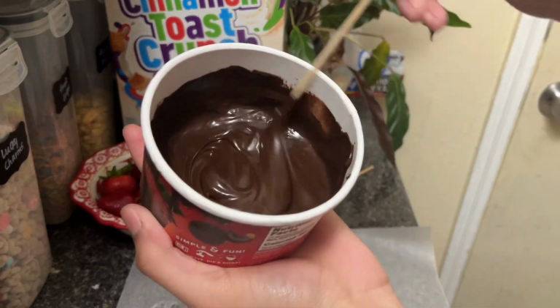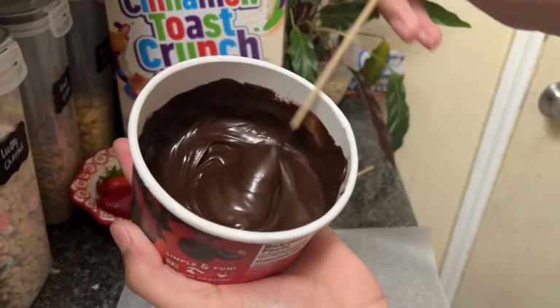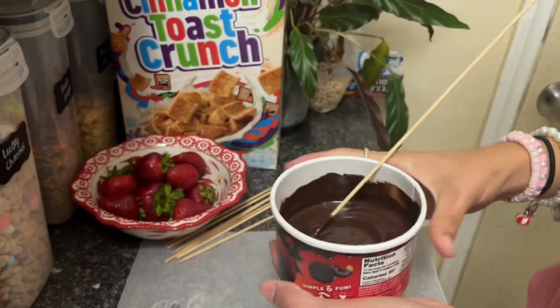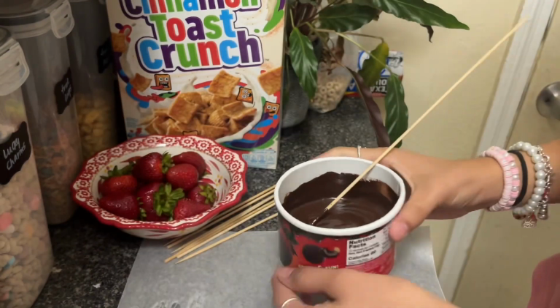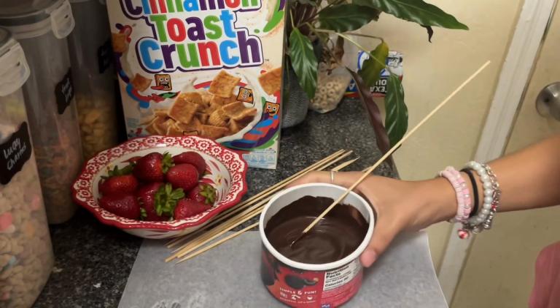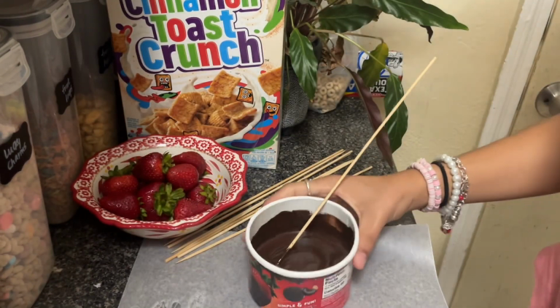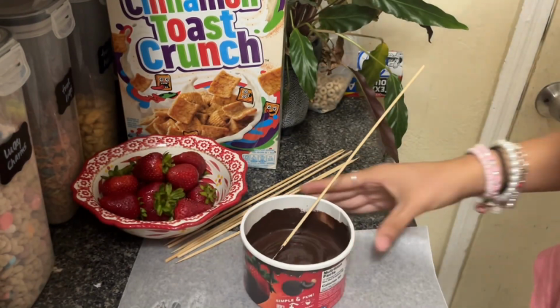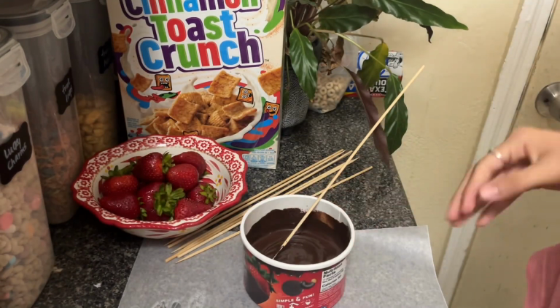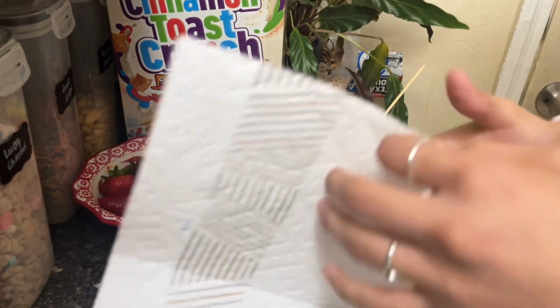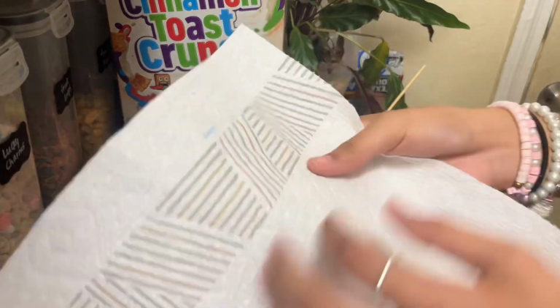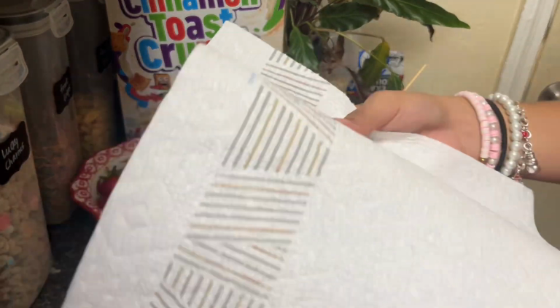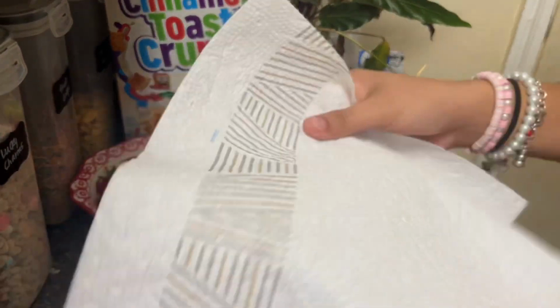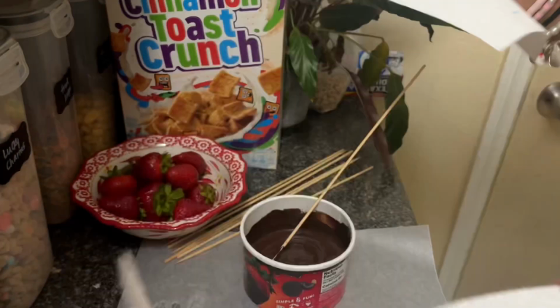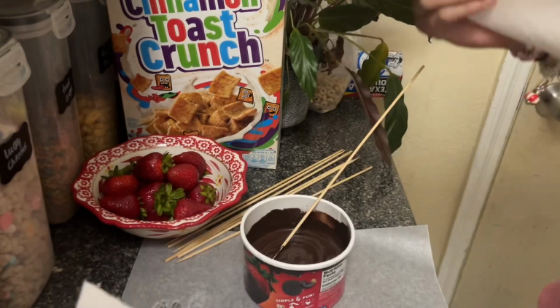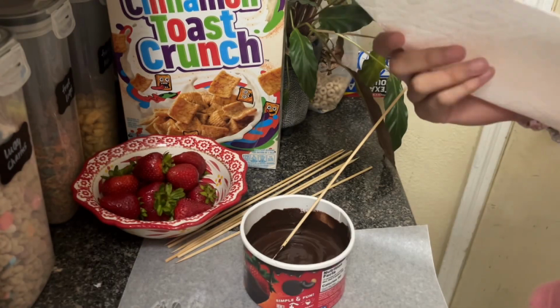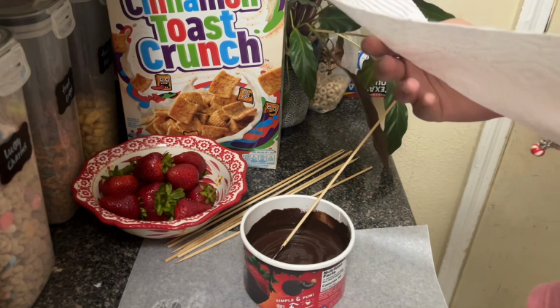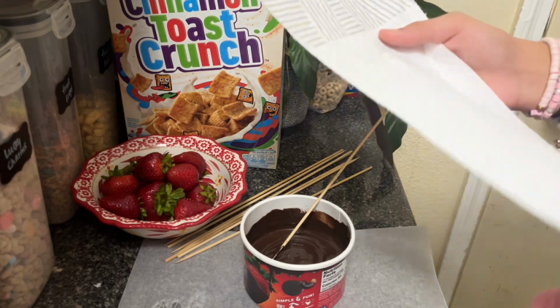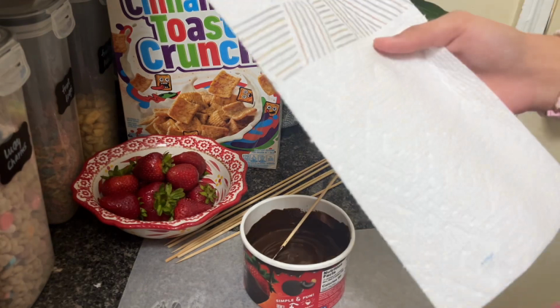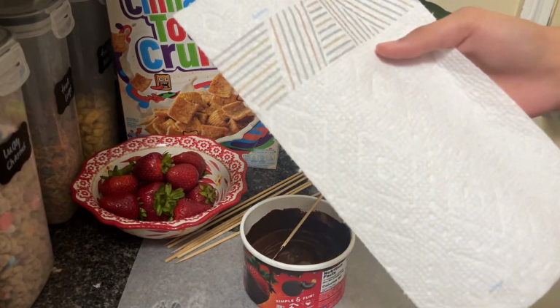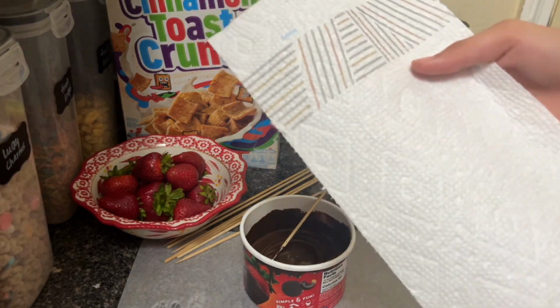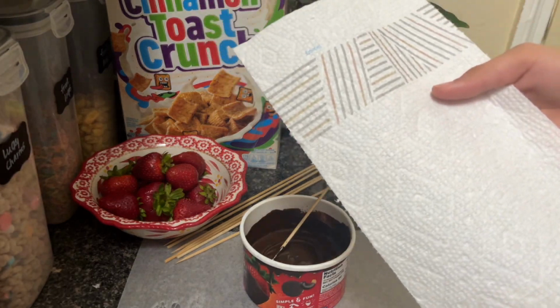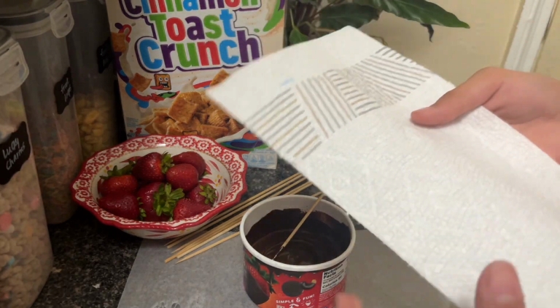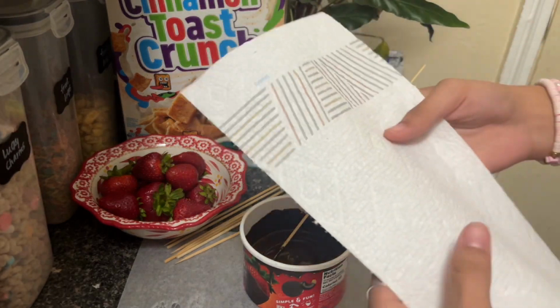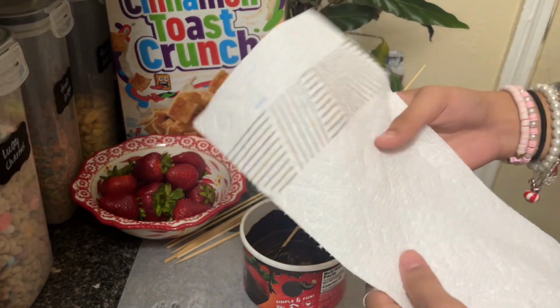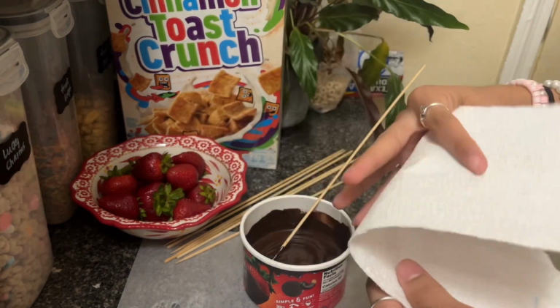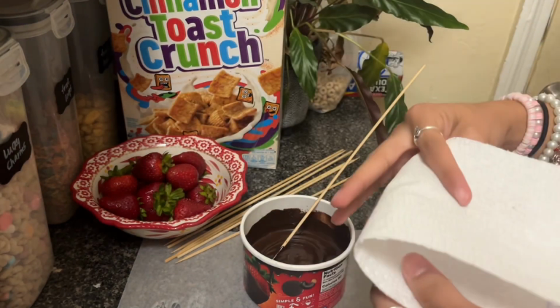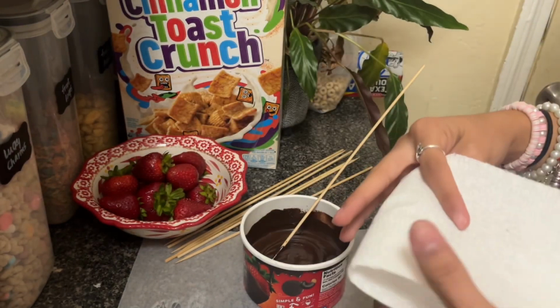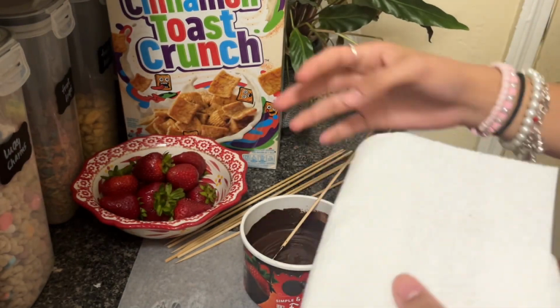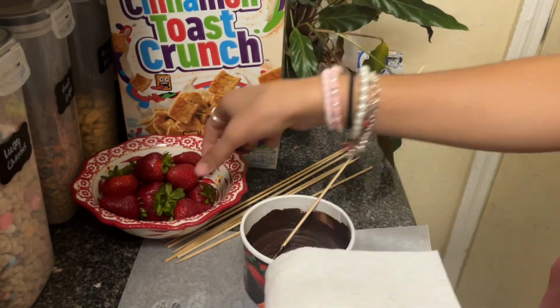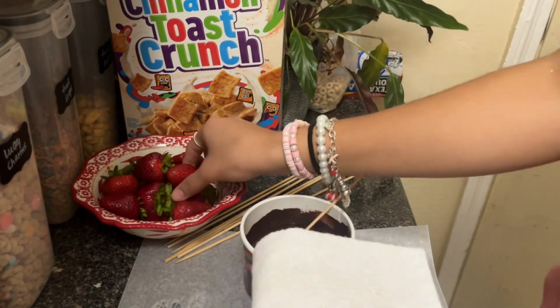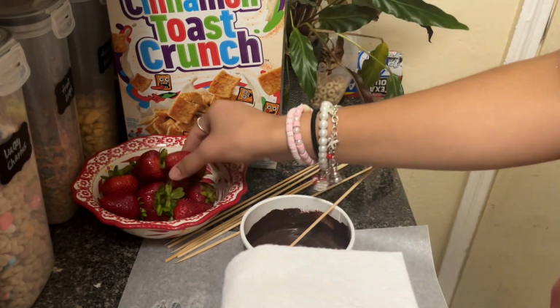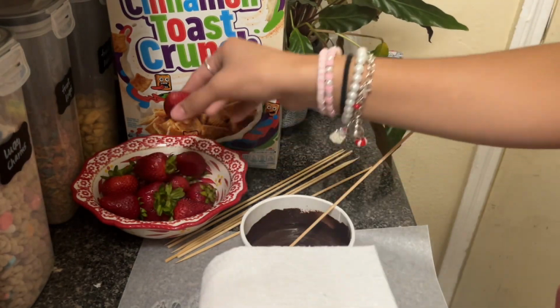Now what you're gonna do is get your towel and dry the strawberries.